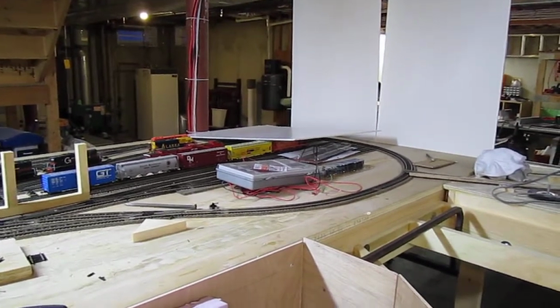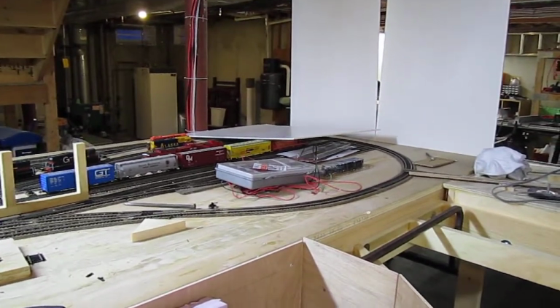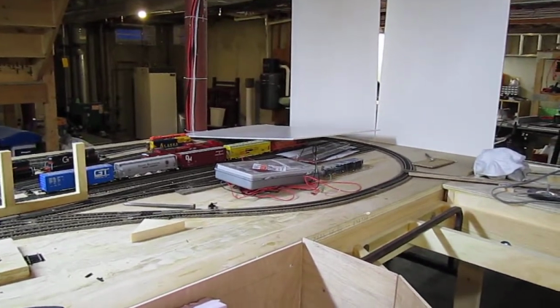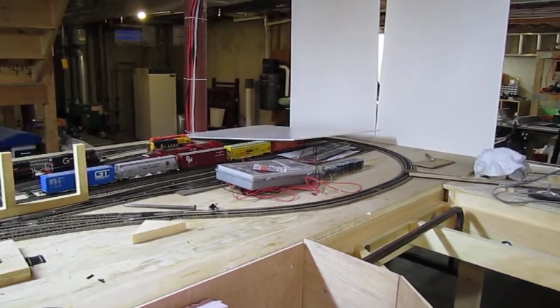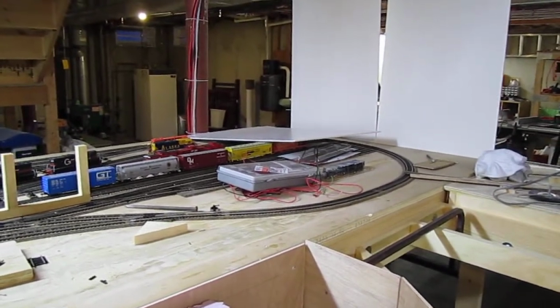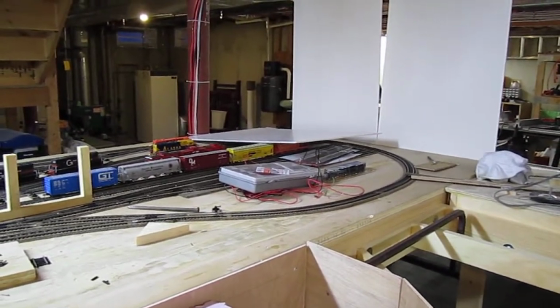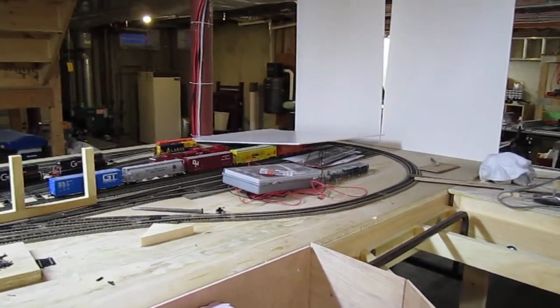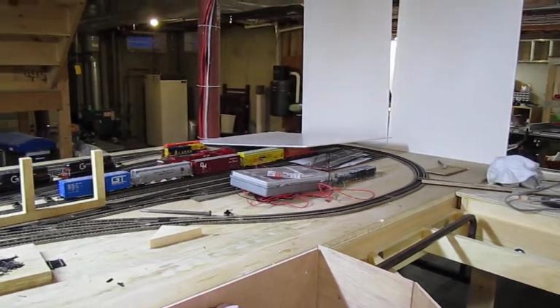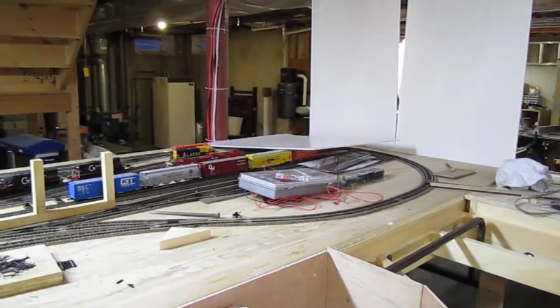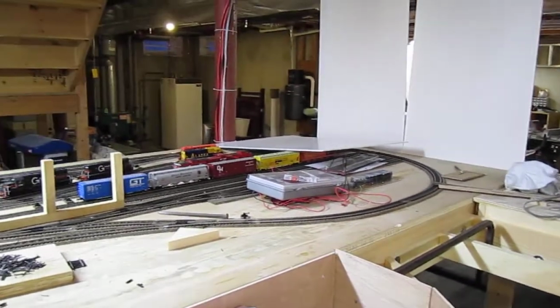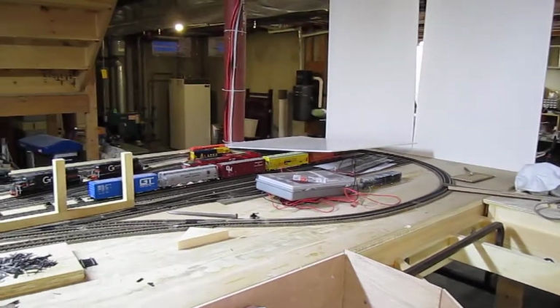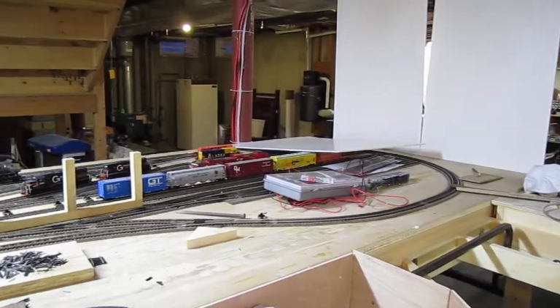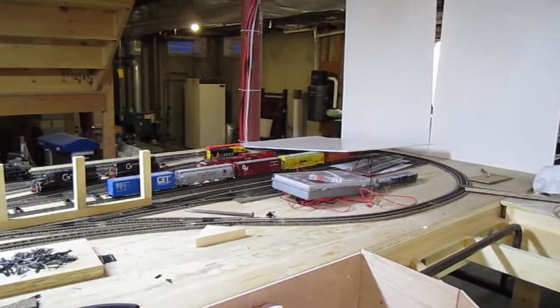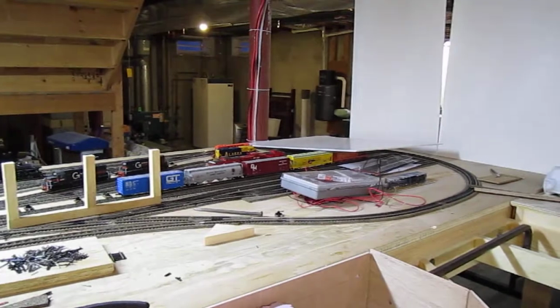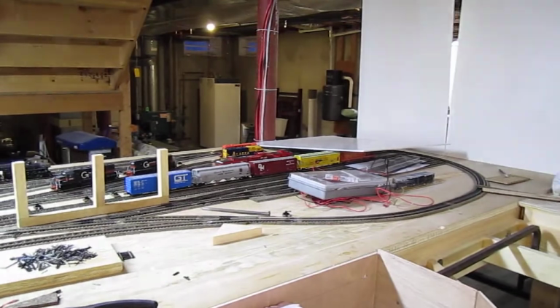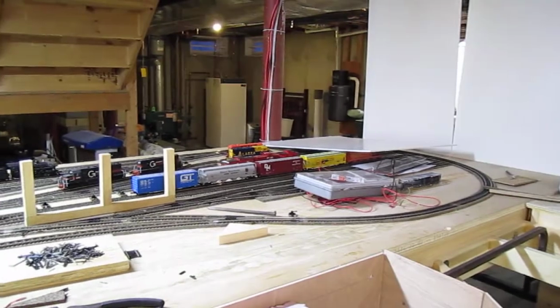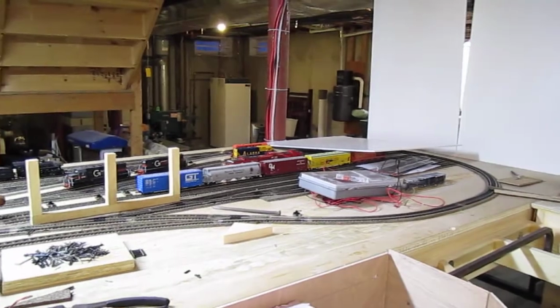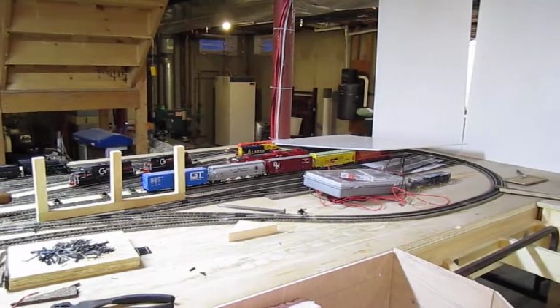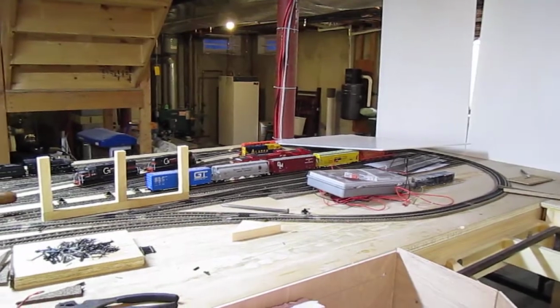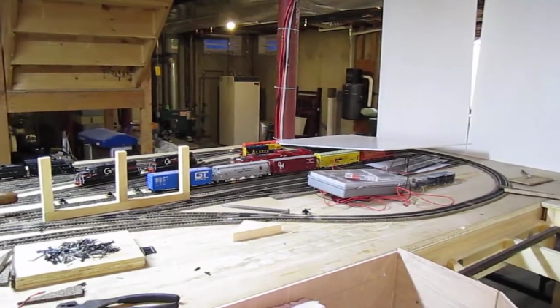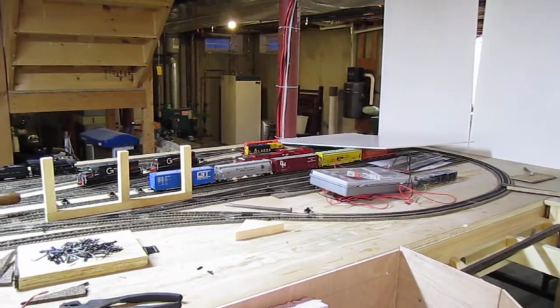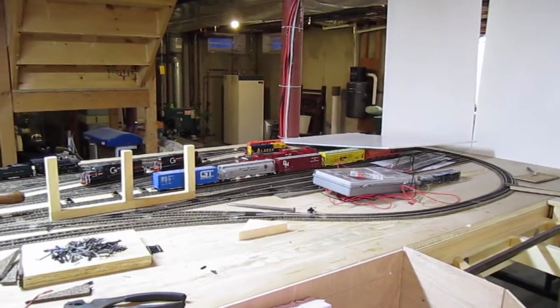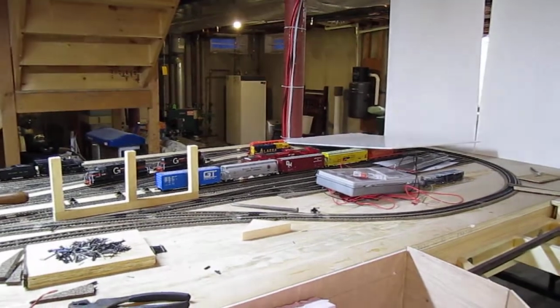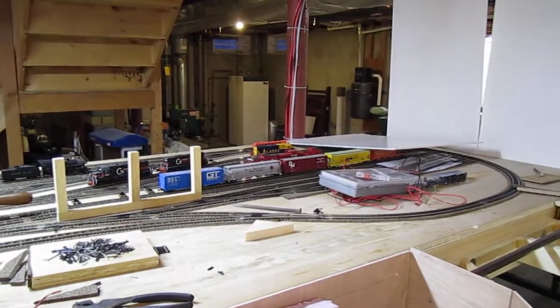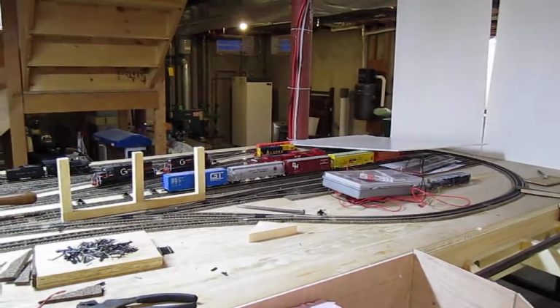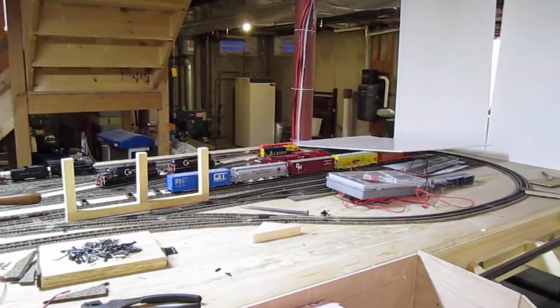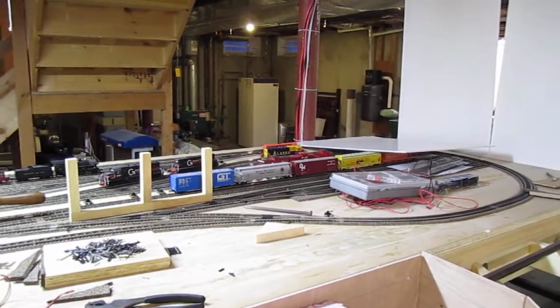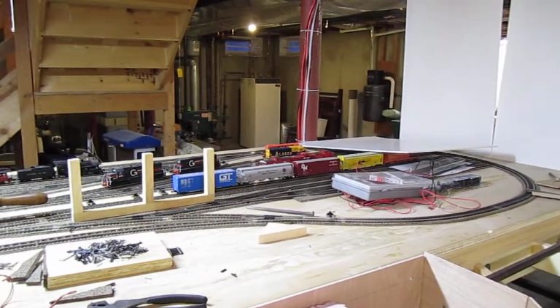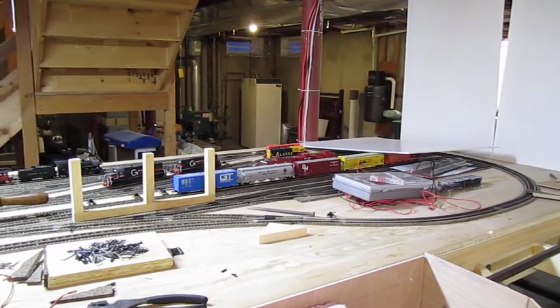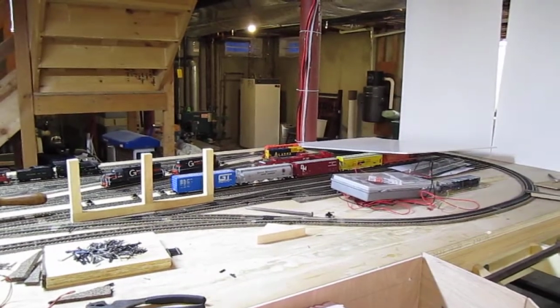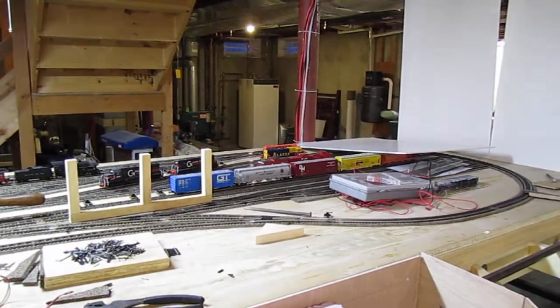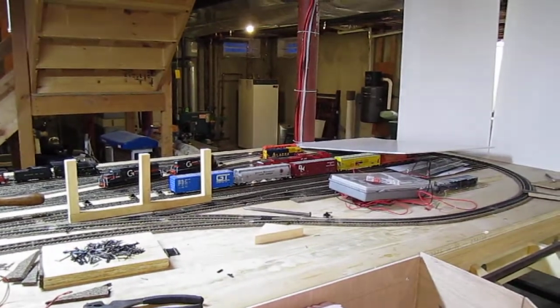Here's my layout, and it's a little bit of a mess right now, but I thought I'd do a quick video of the construction progress.